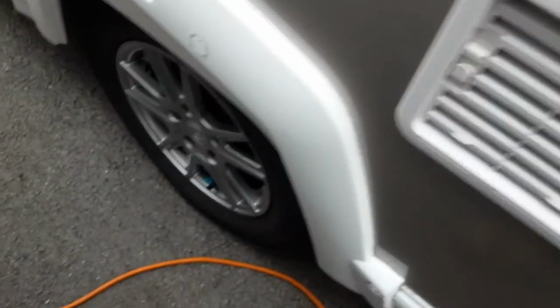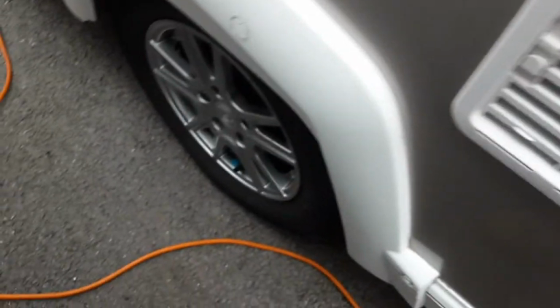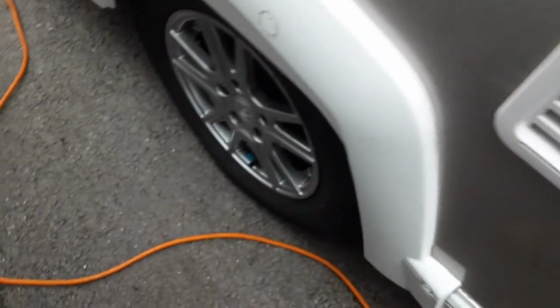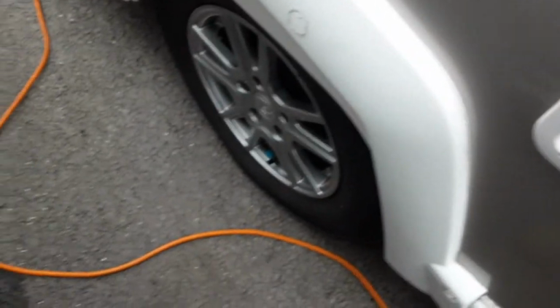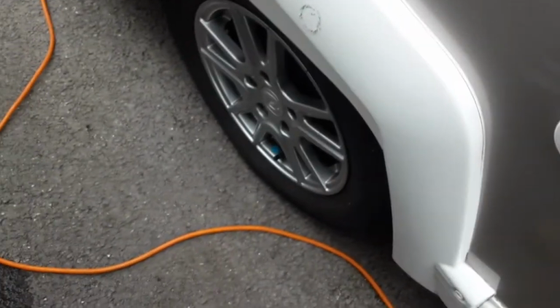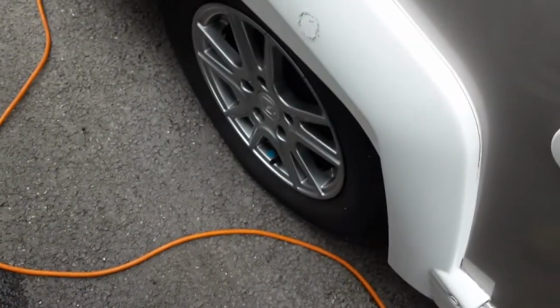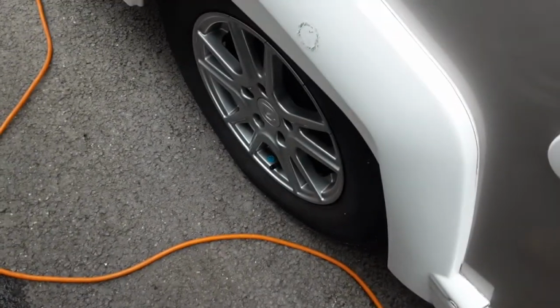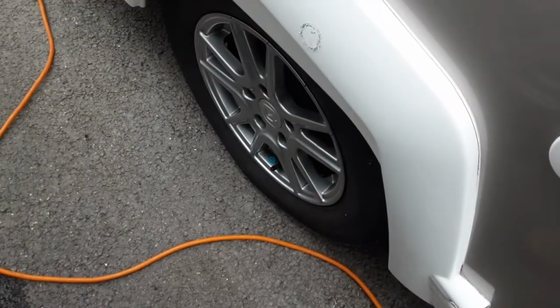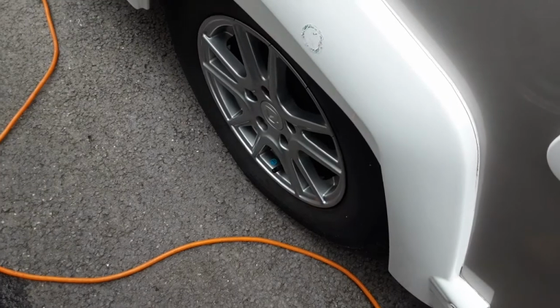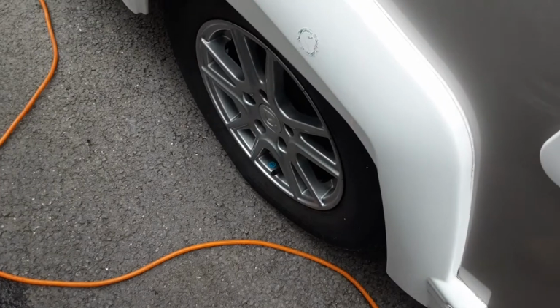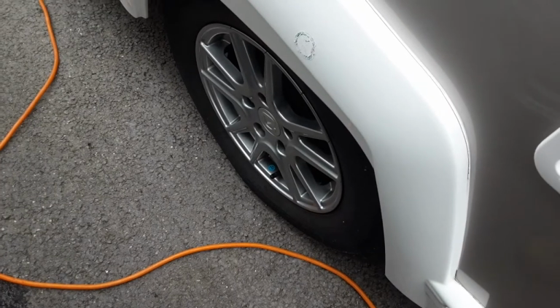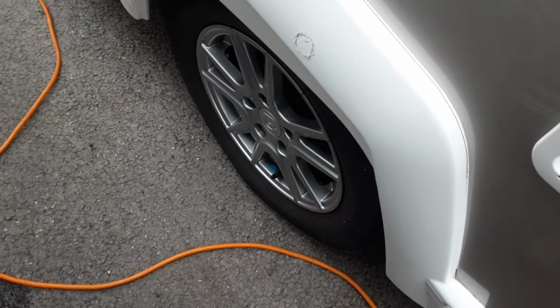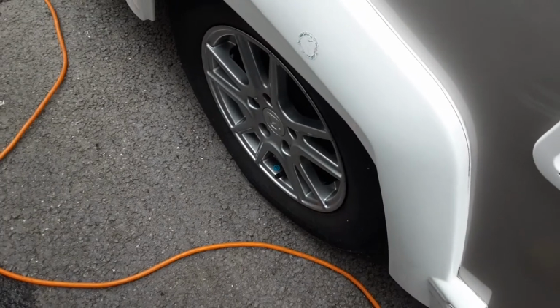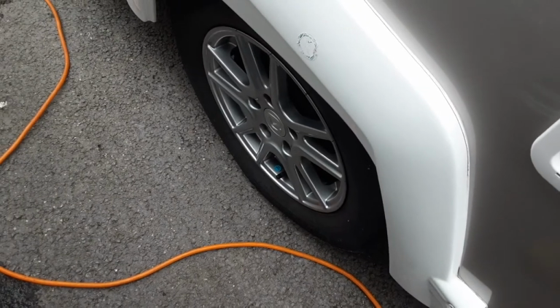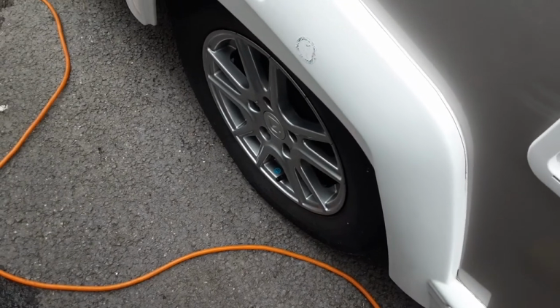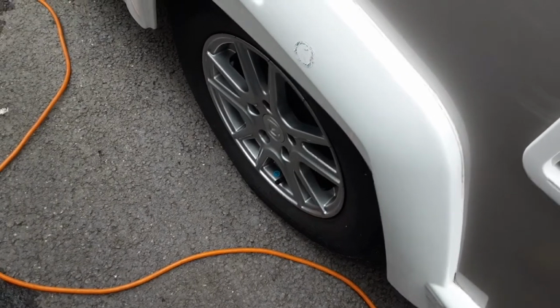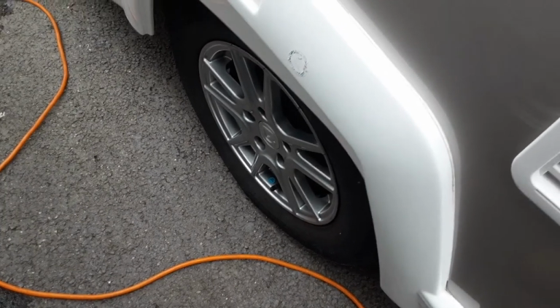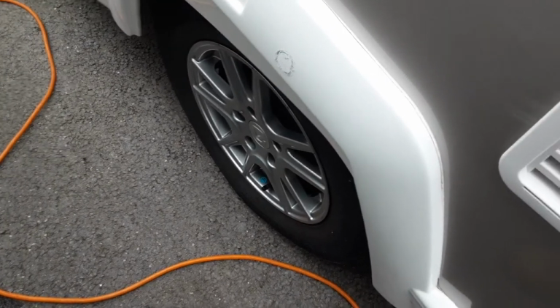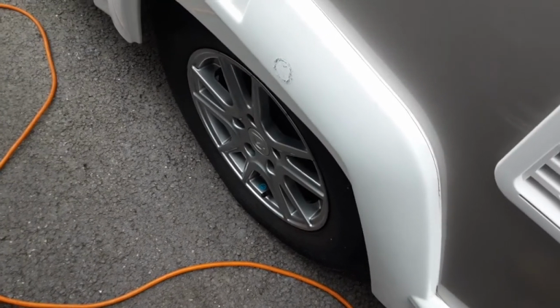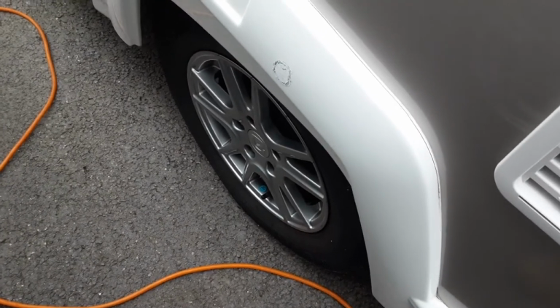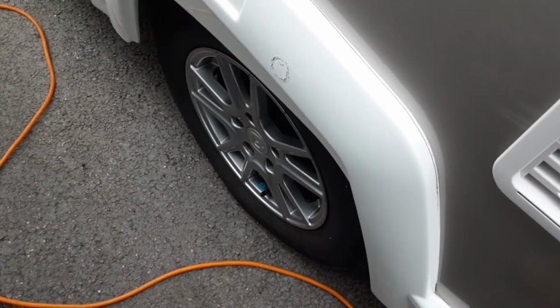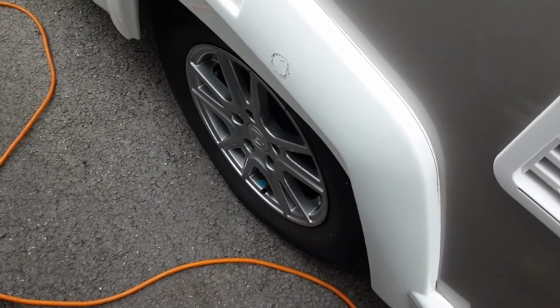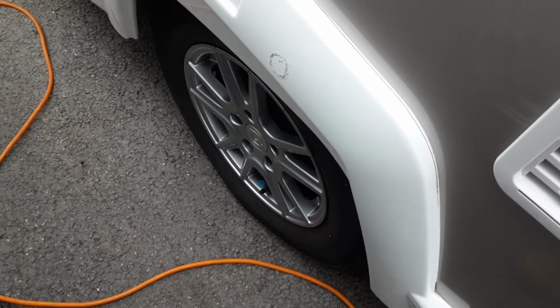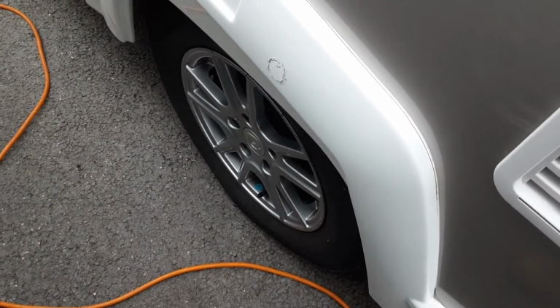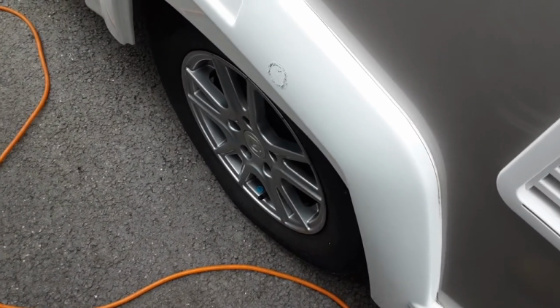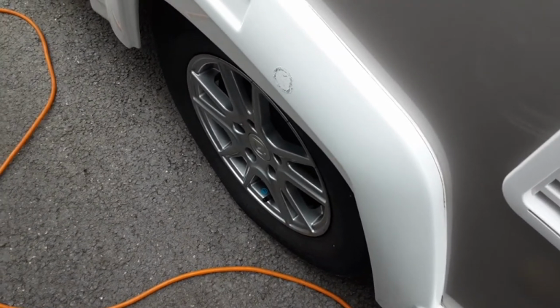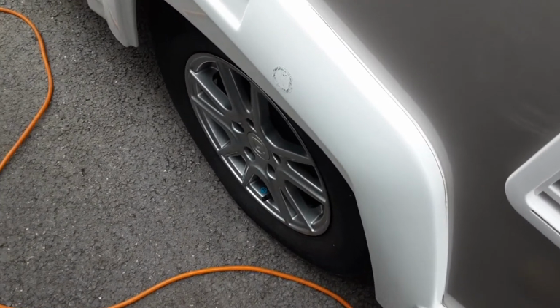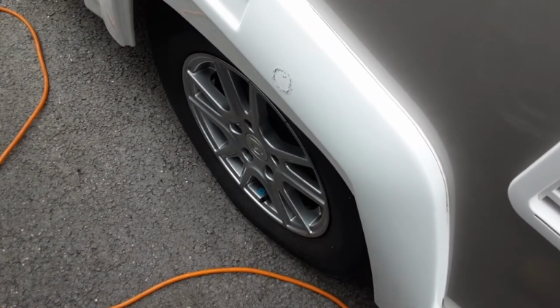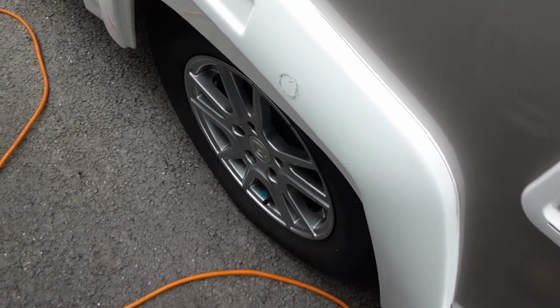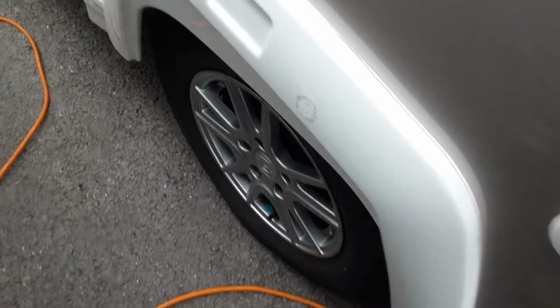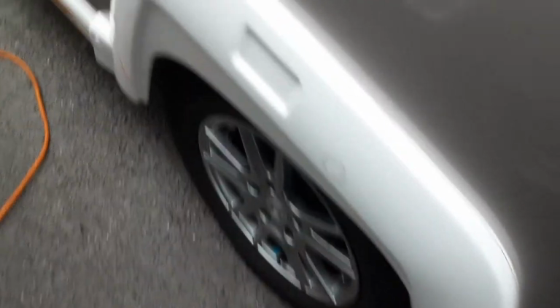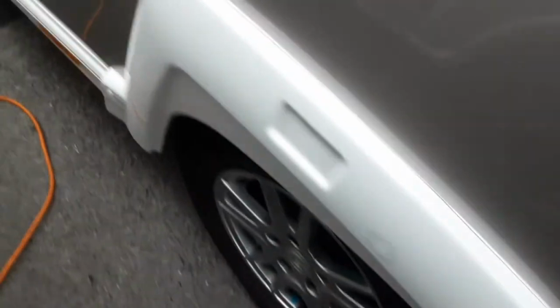The wheel nuts will be torqued before the caravan is delivered to you, but we do advise you check them regularly before towing the caravan.